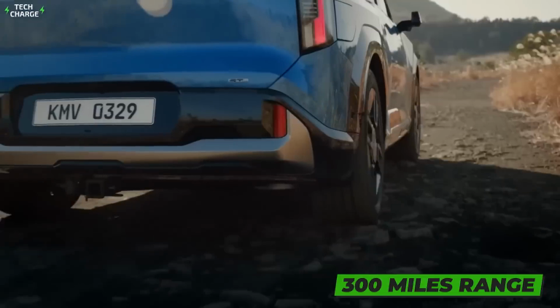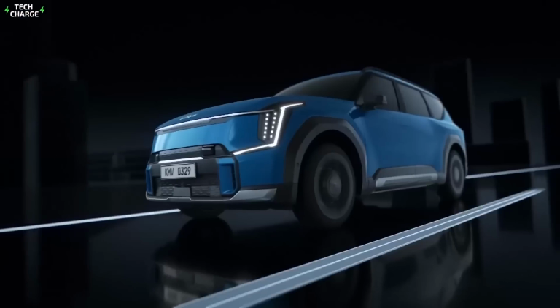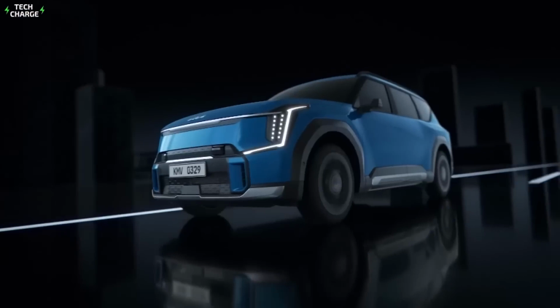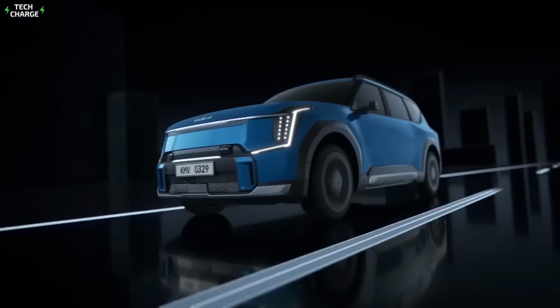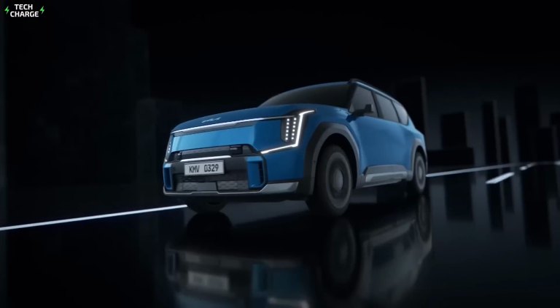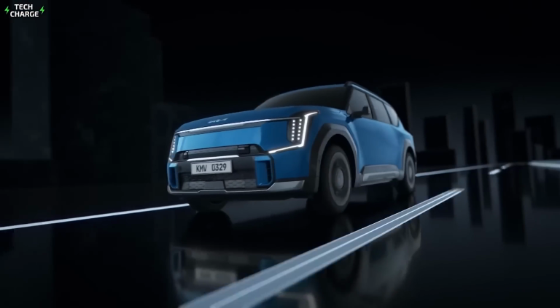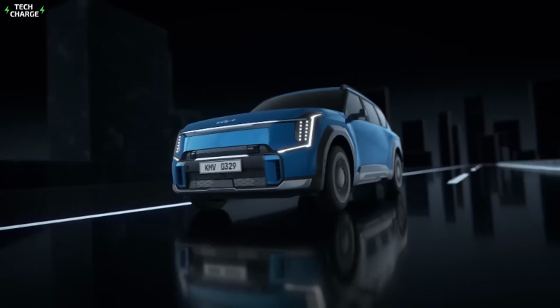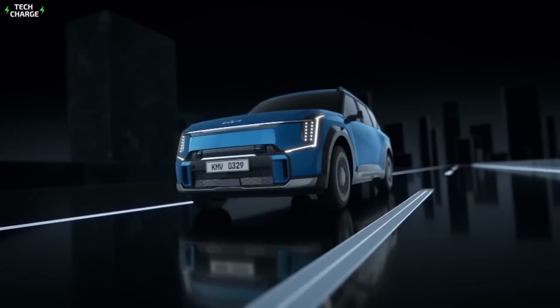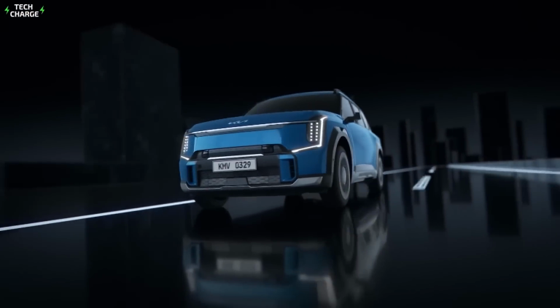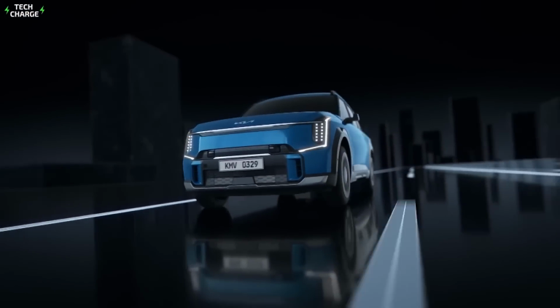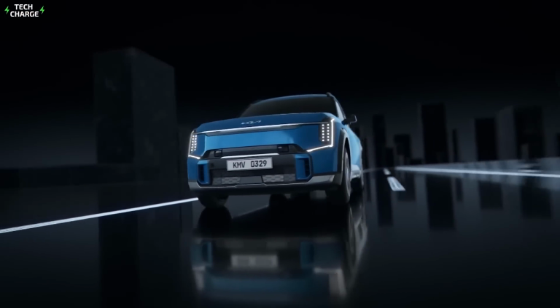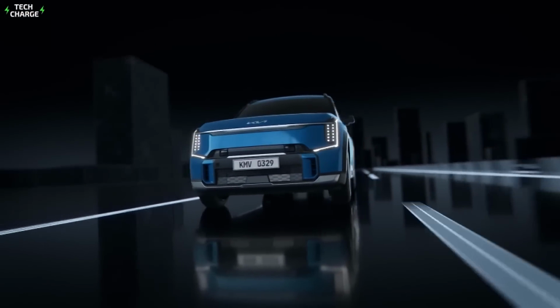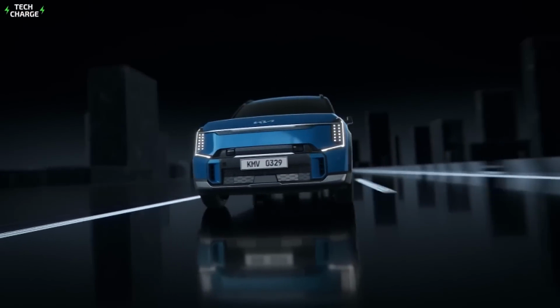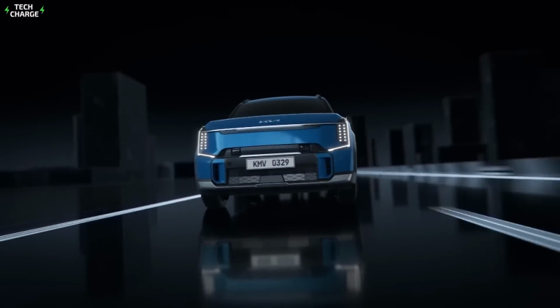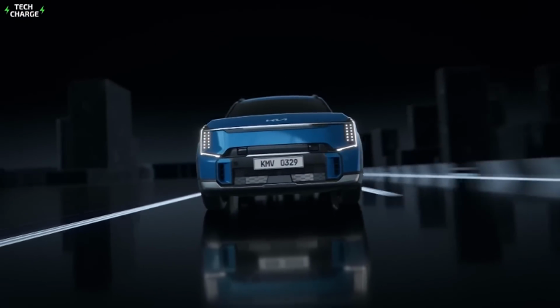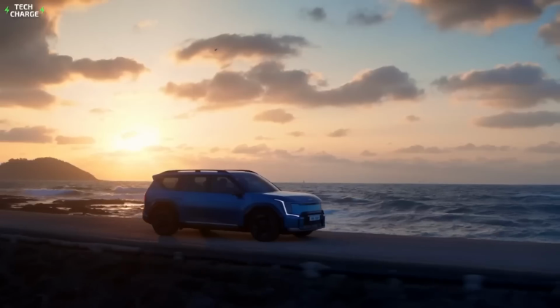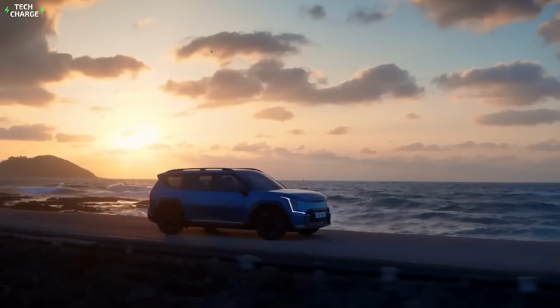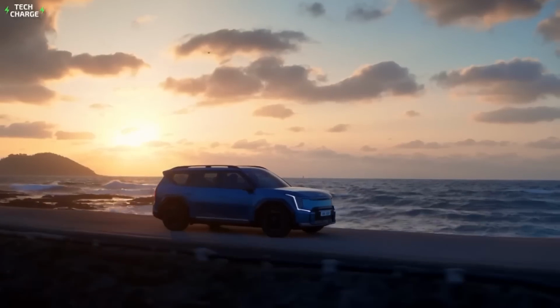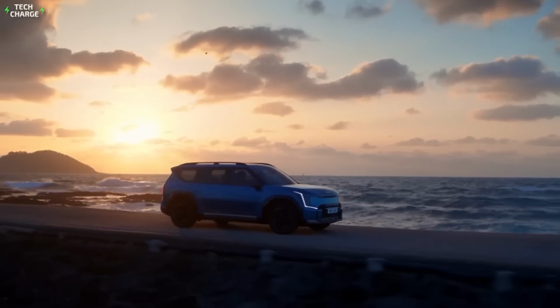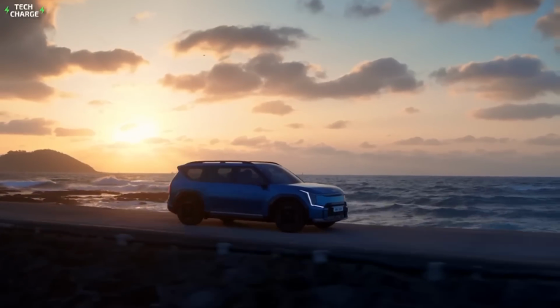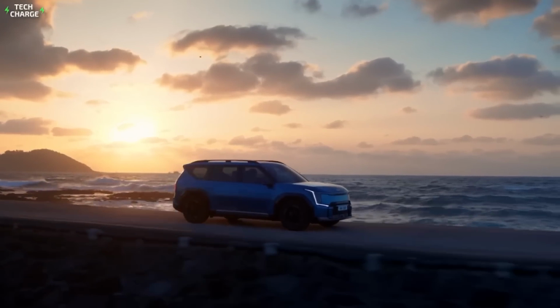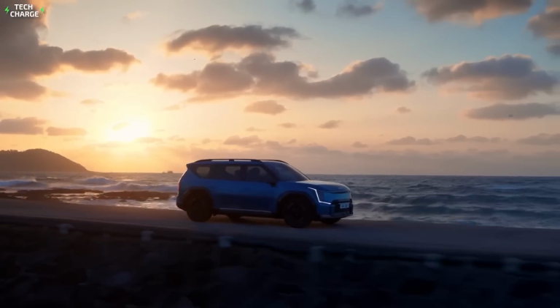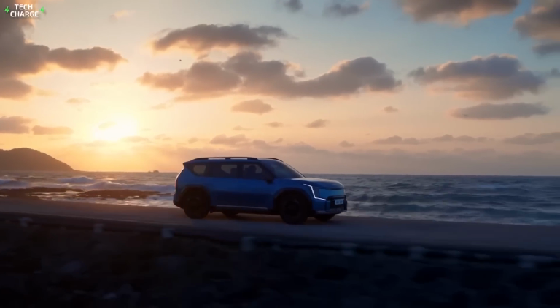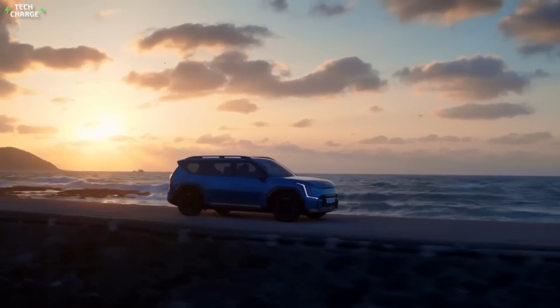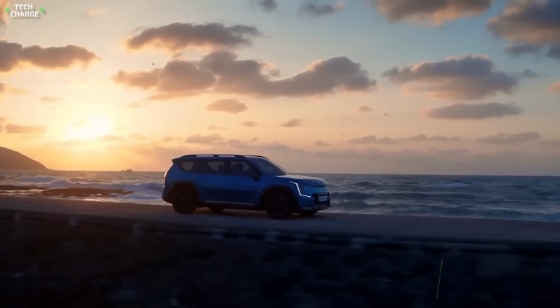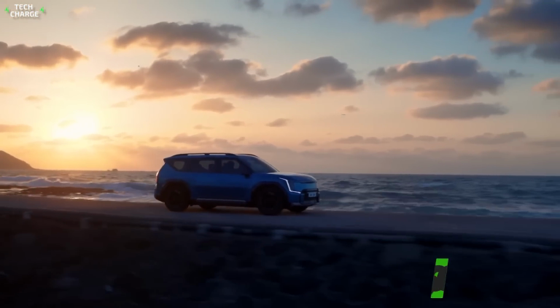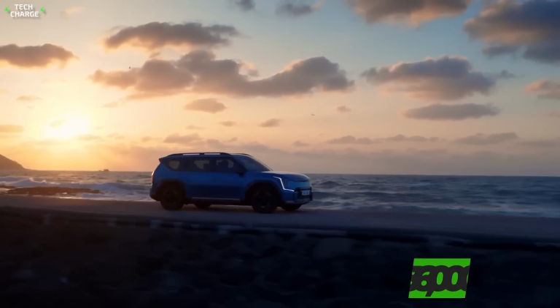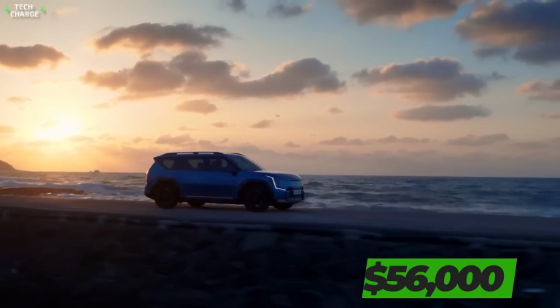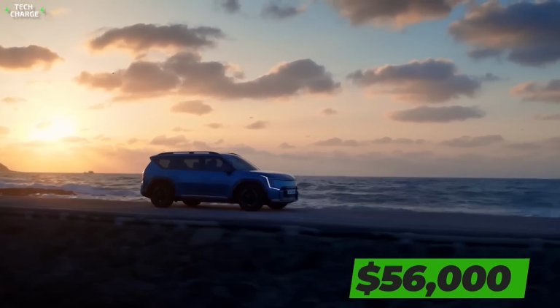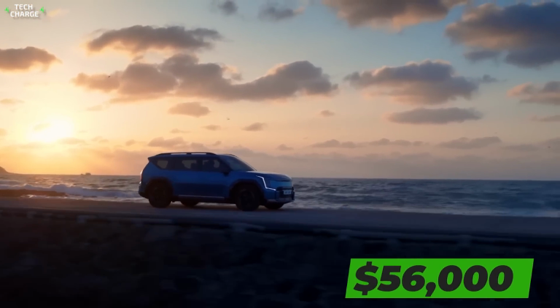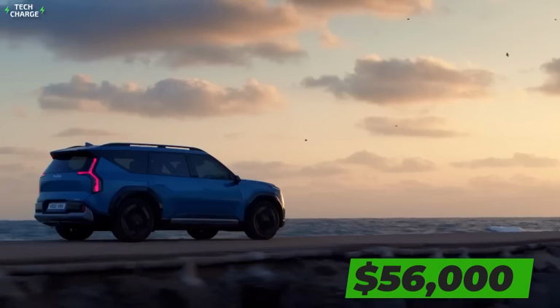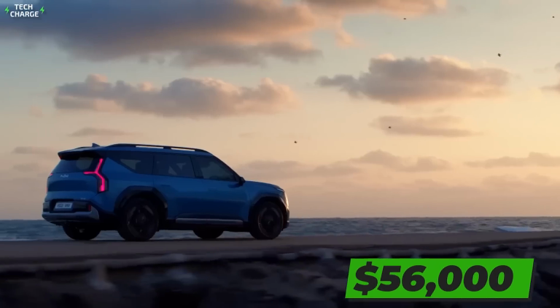The latter will provide up to 300 miles on a single charge. The EV9 will hit the market by the end of the year, and we expect starting prices to go around $56,000.